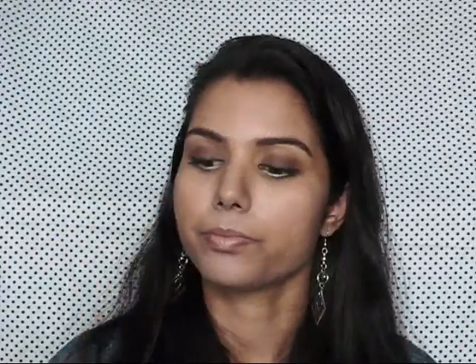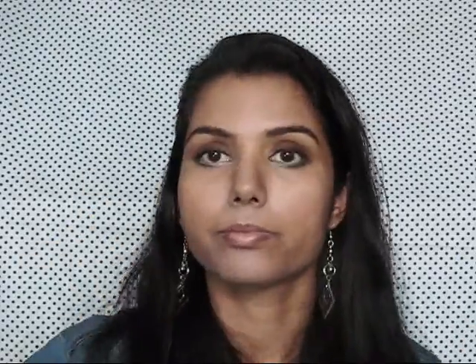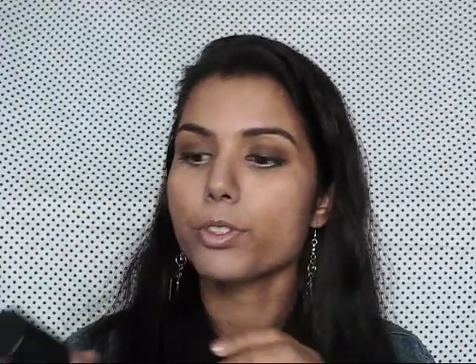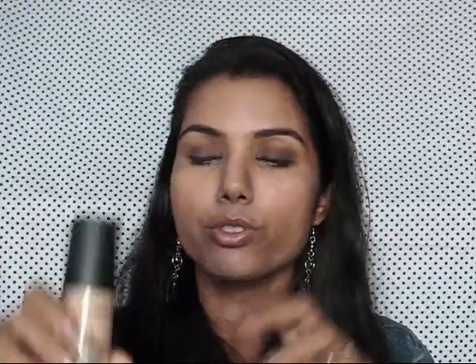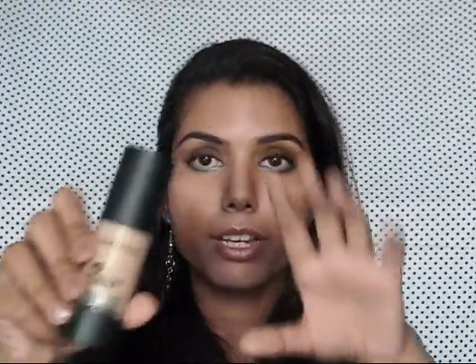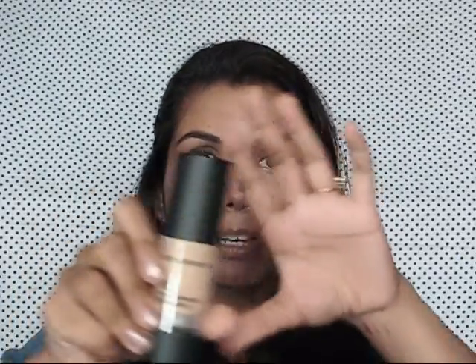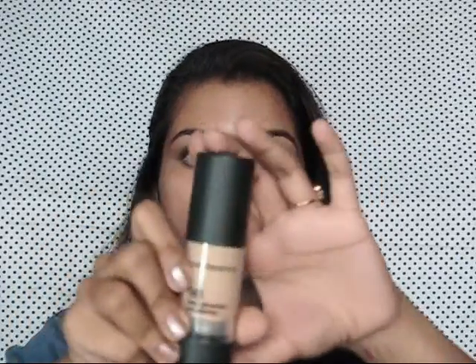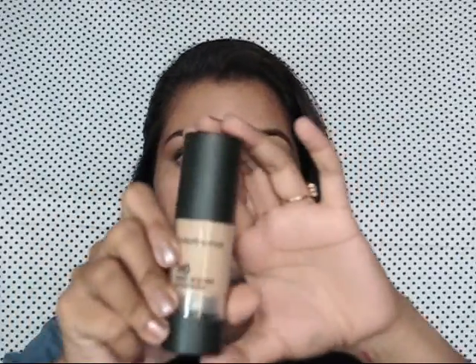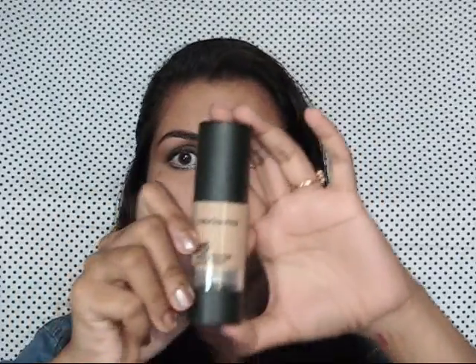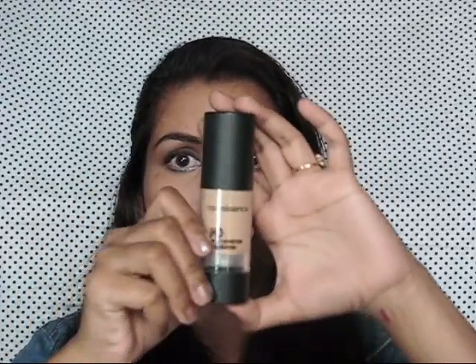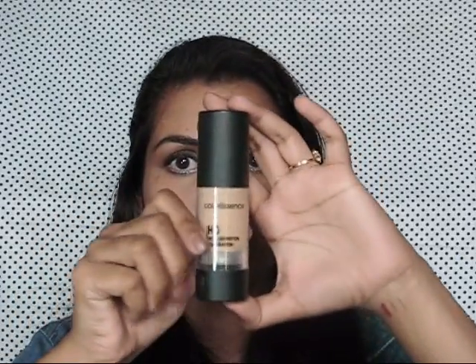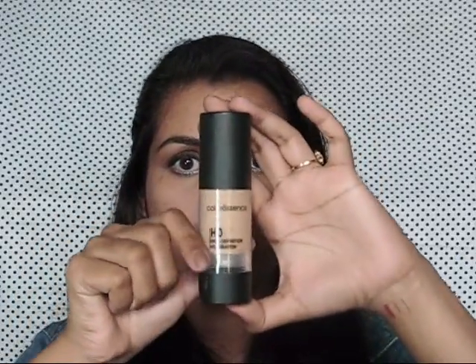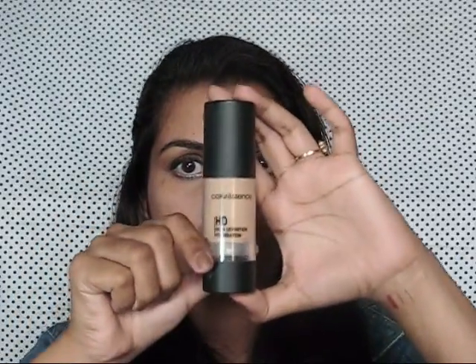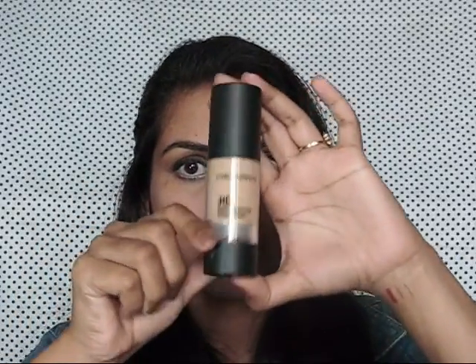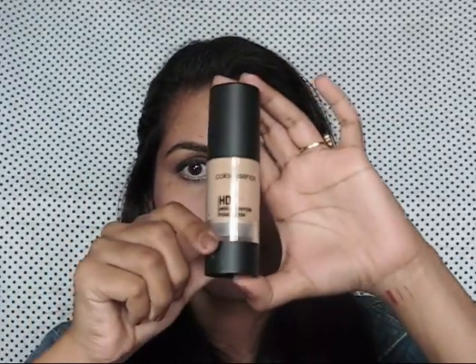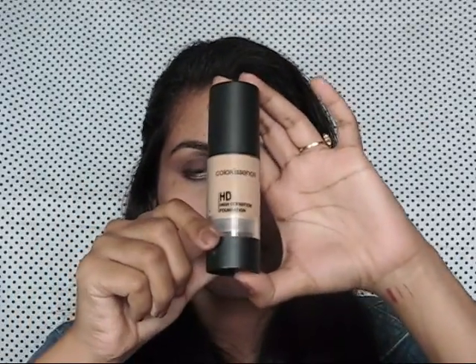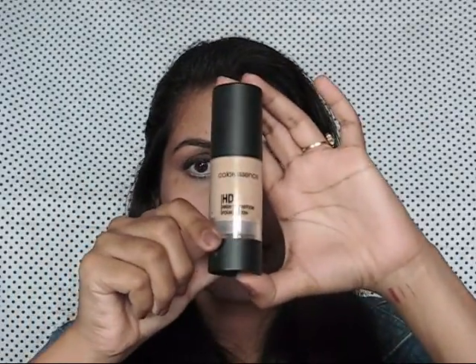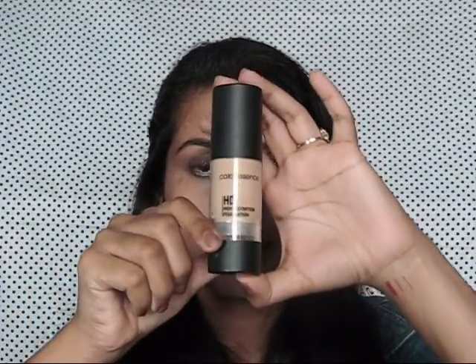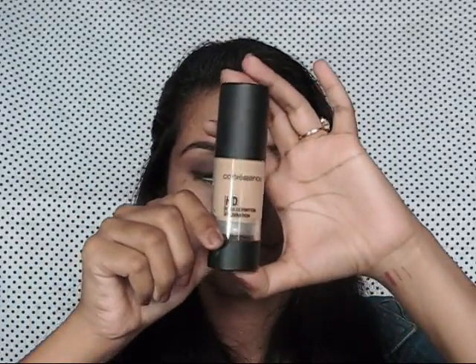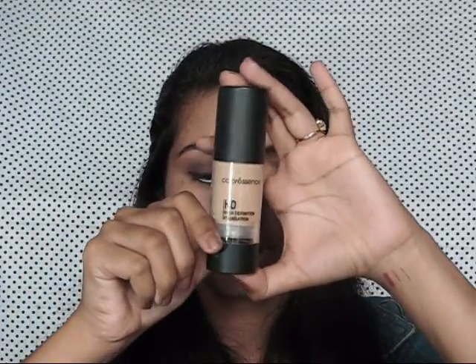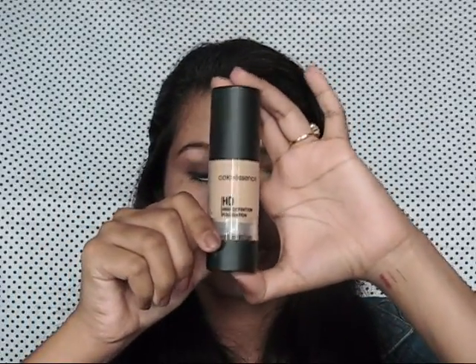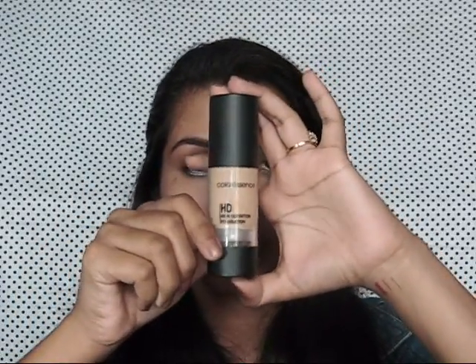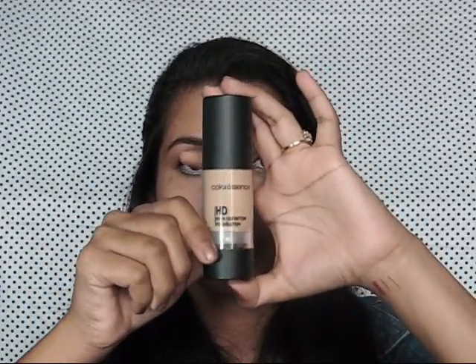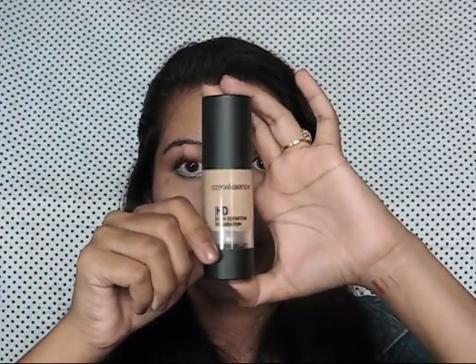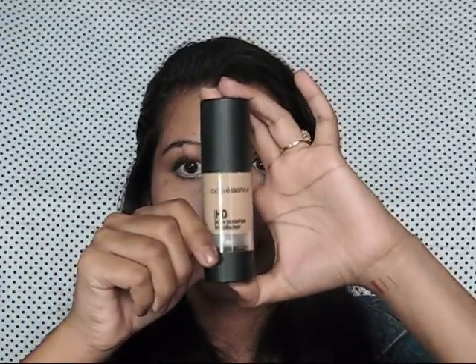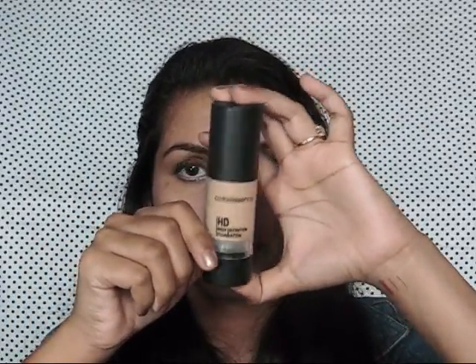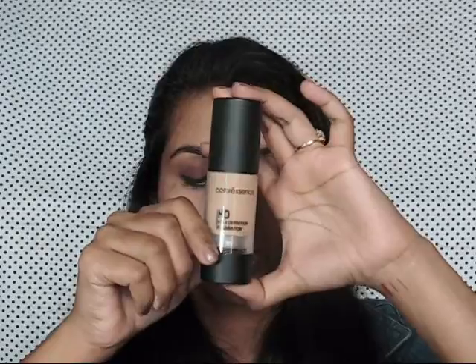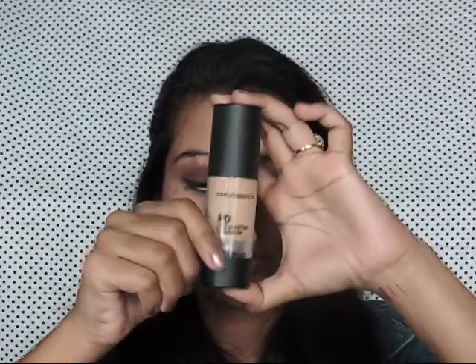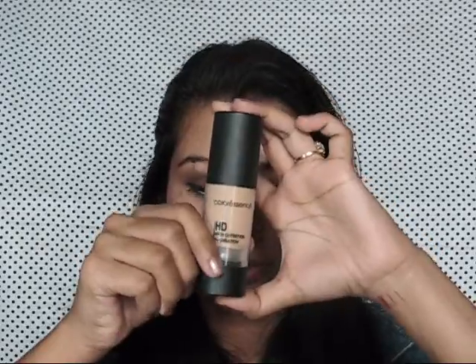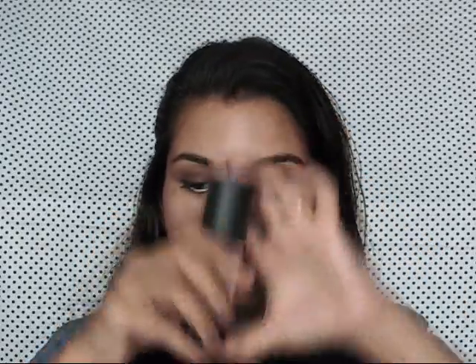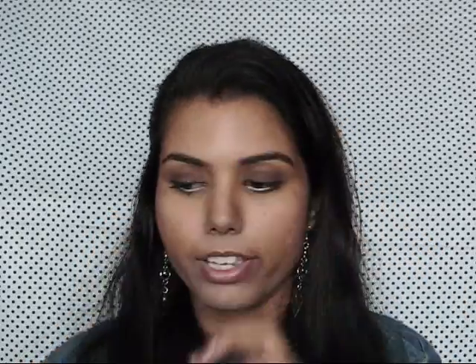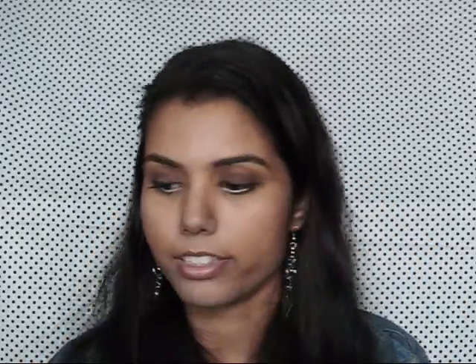I am going to take my Colorescence HD foundation and I am just going to apply it all over my face.